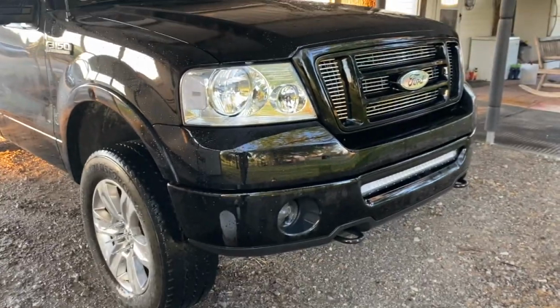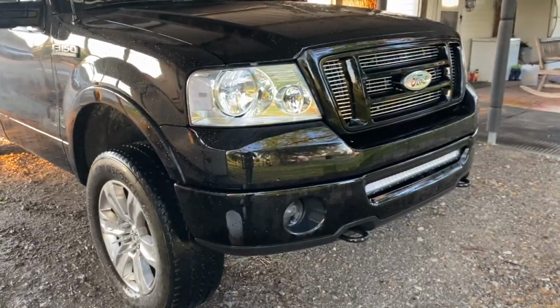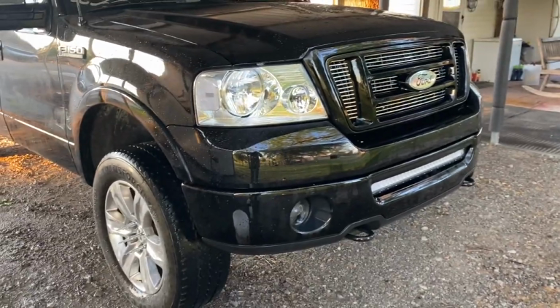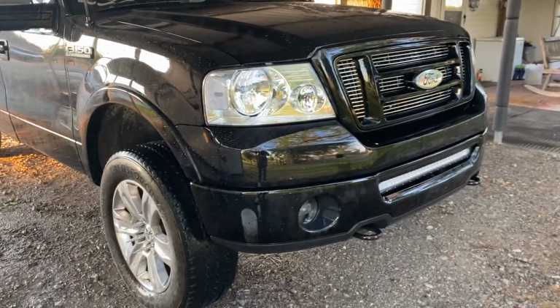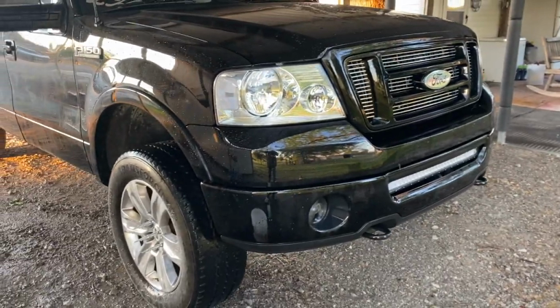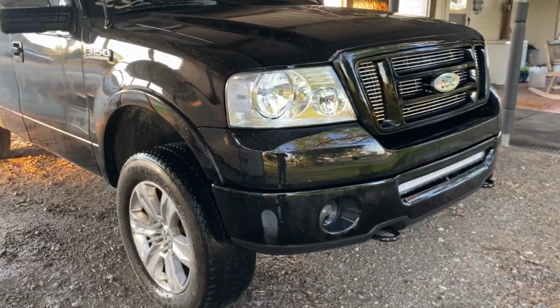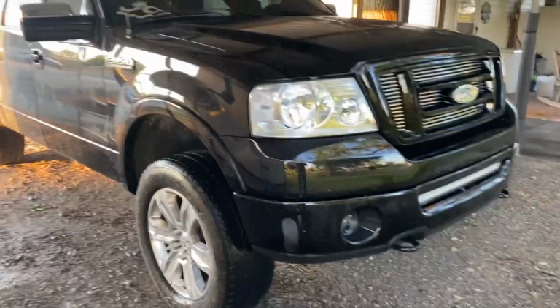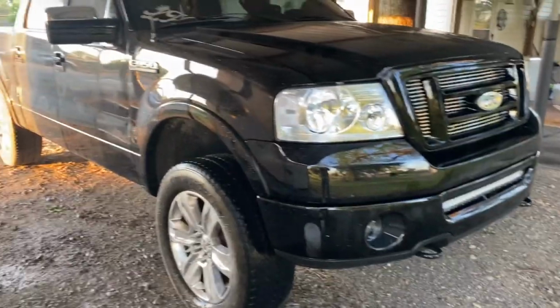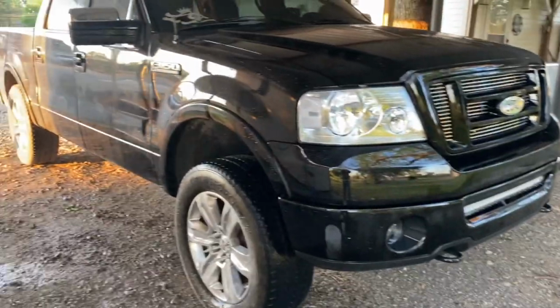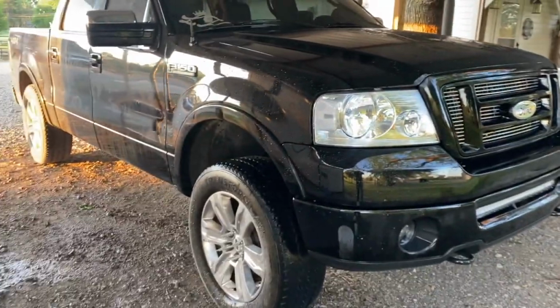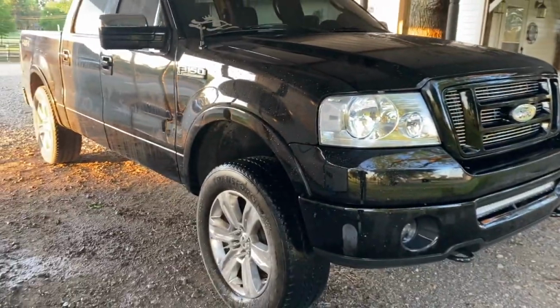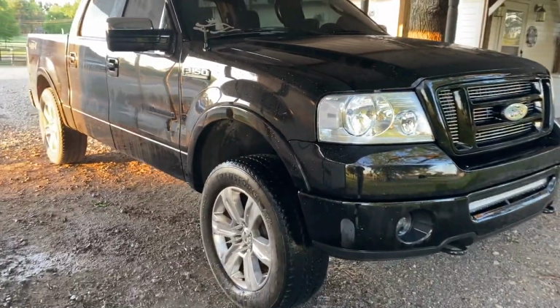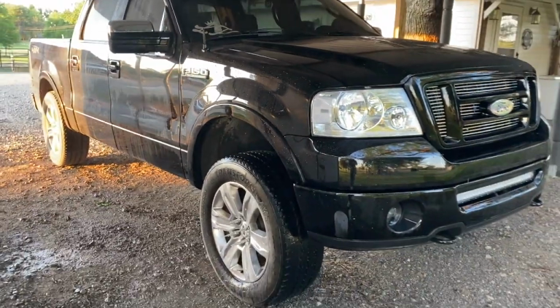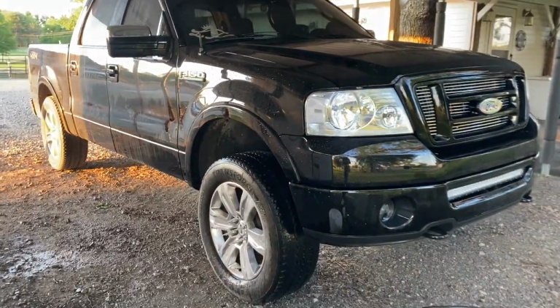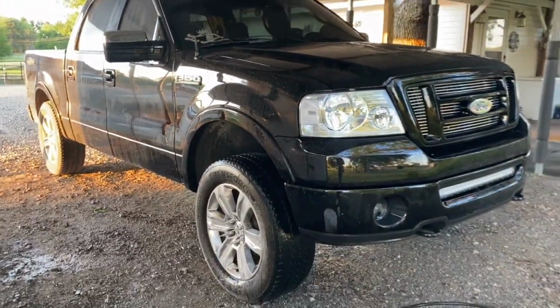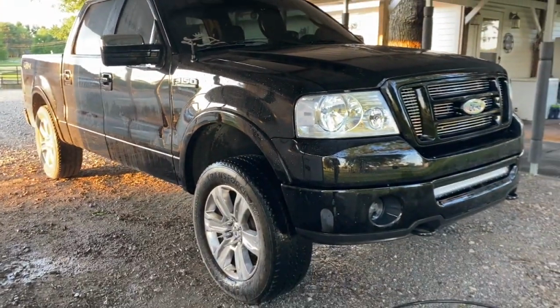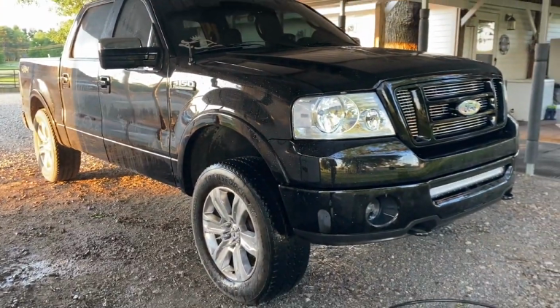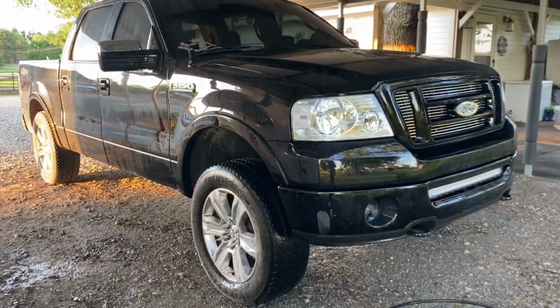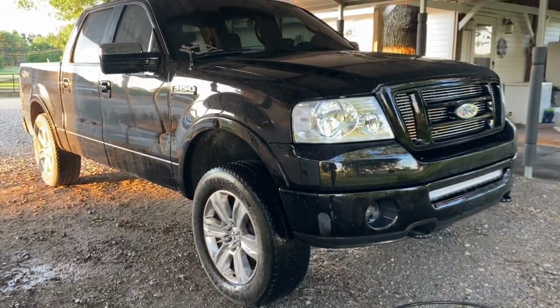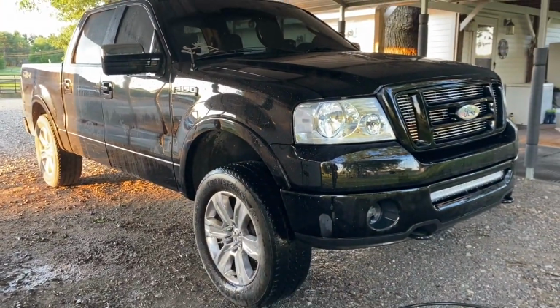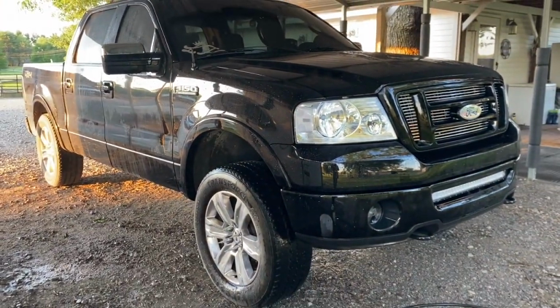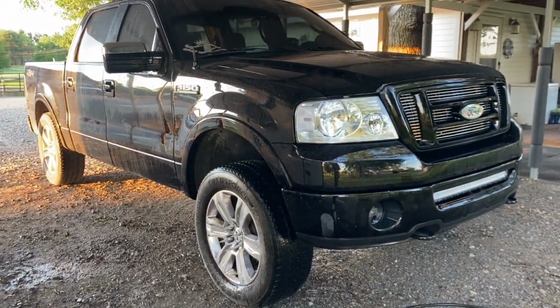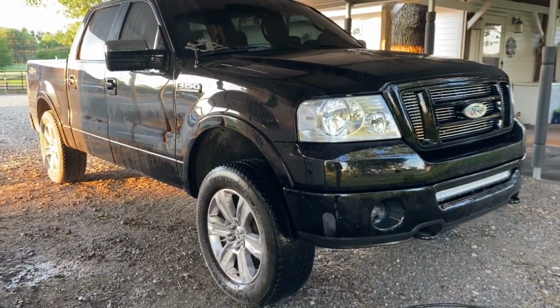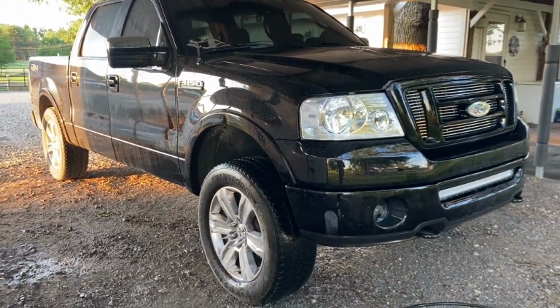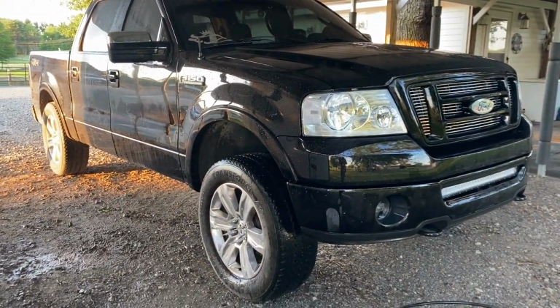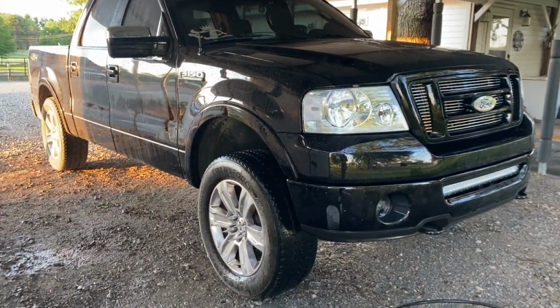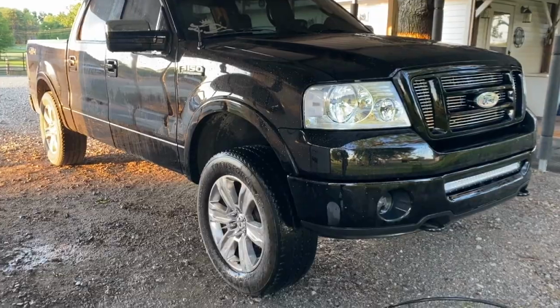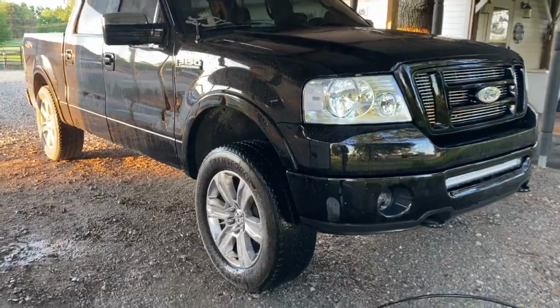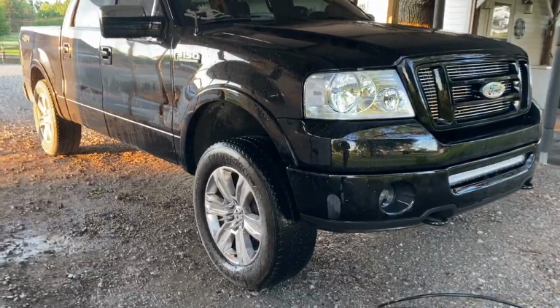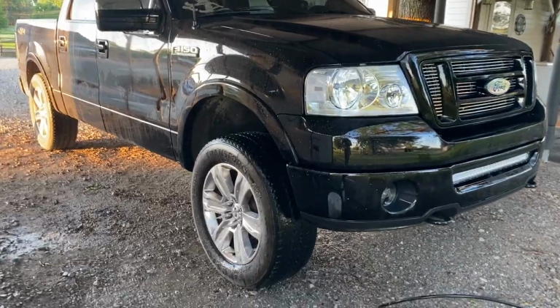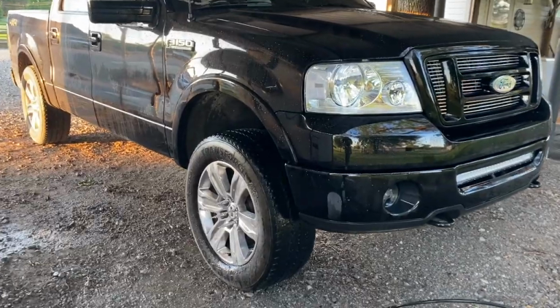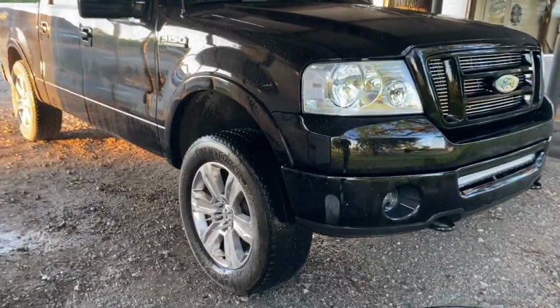Please give a like and subscribe if you liked the video, and check my channel for more content on this truck. Stay tuned for some full detailing content coming soon.